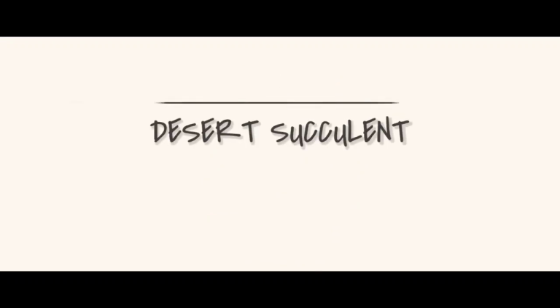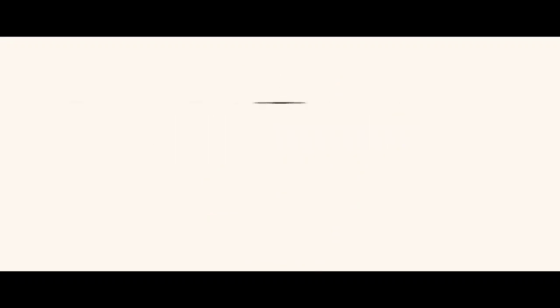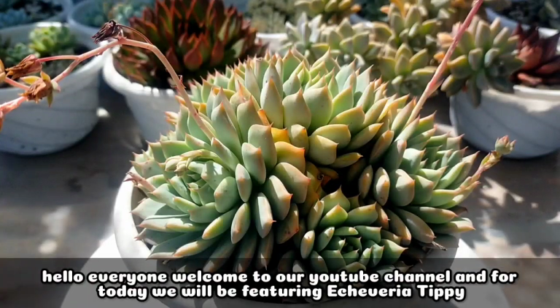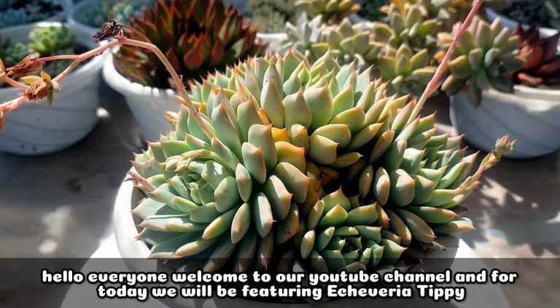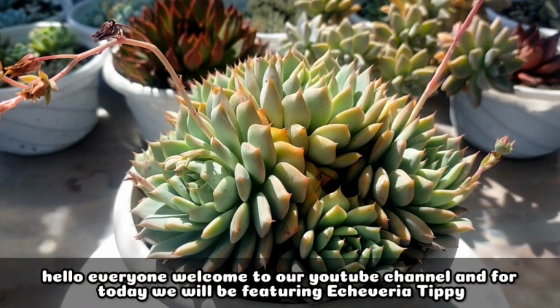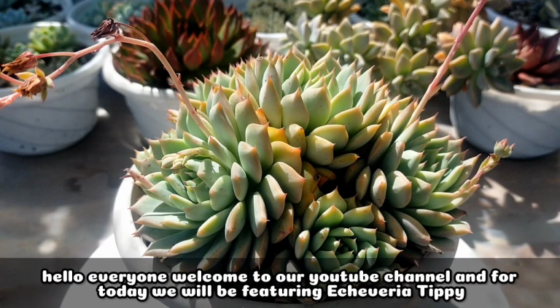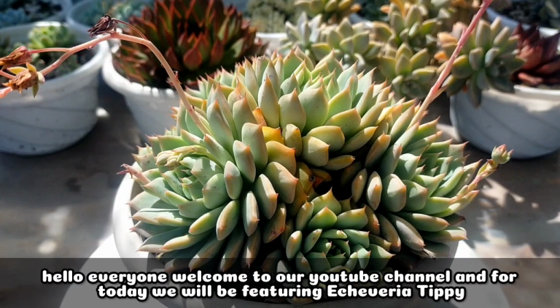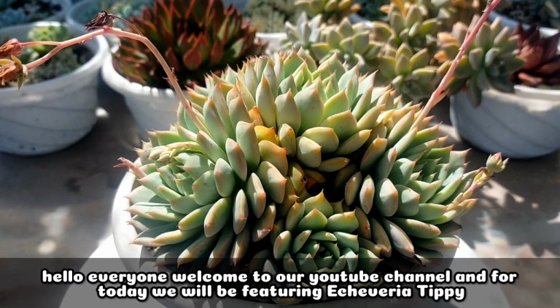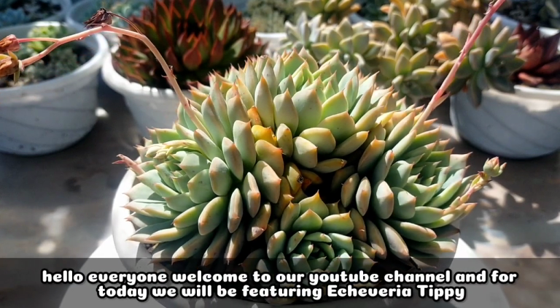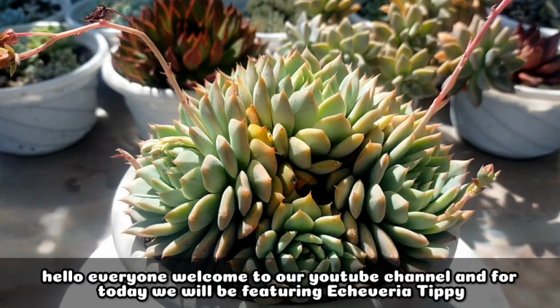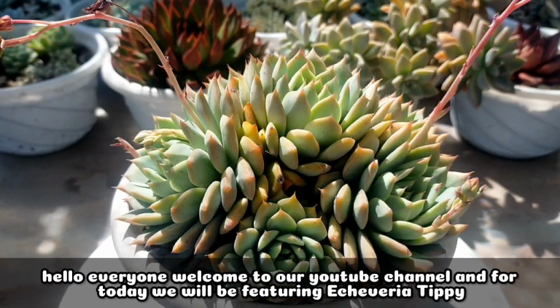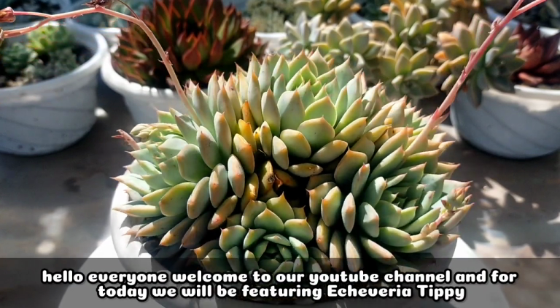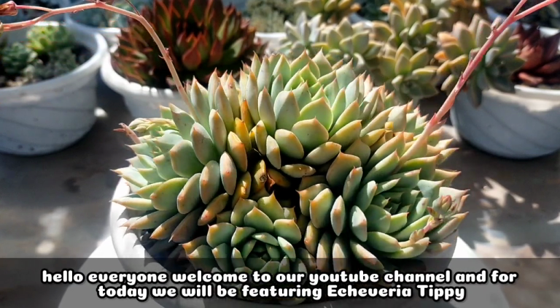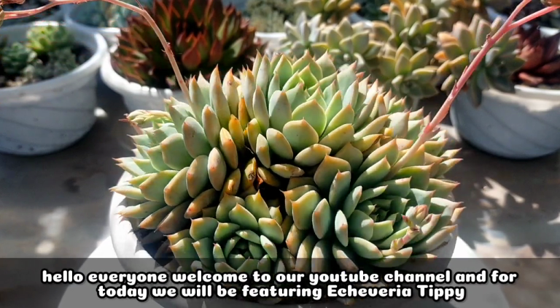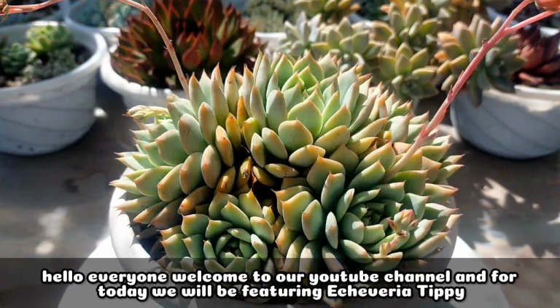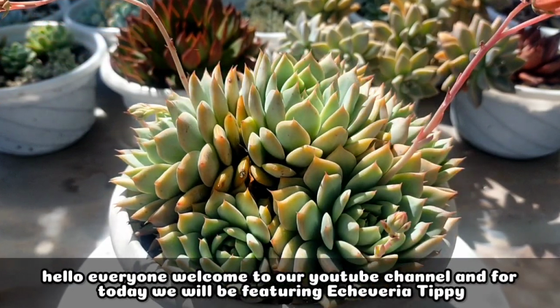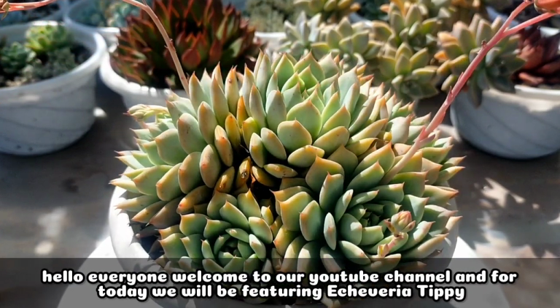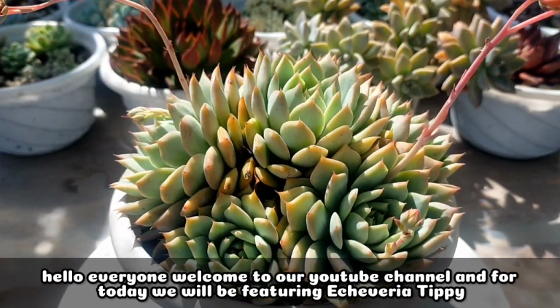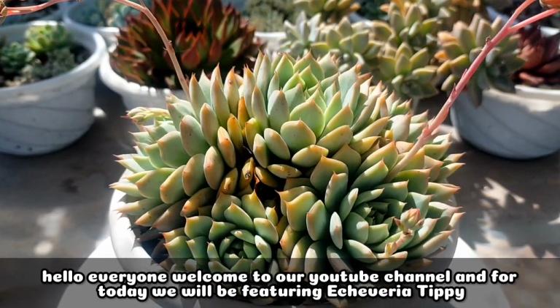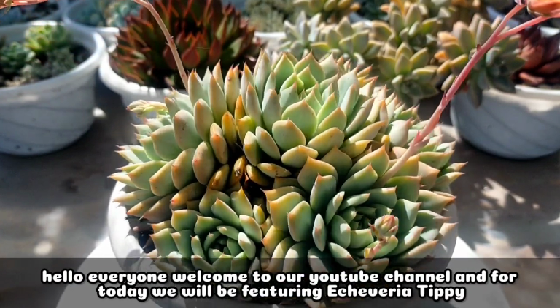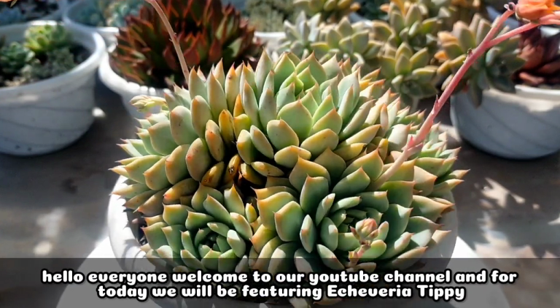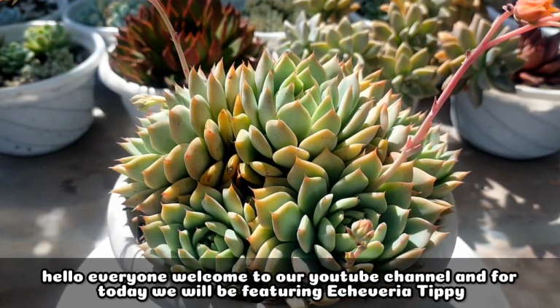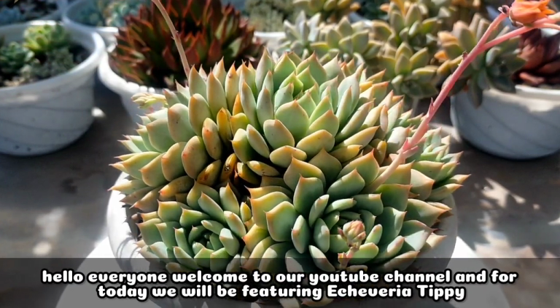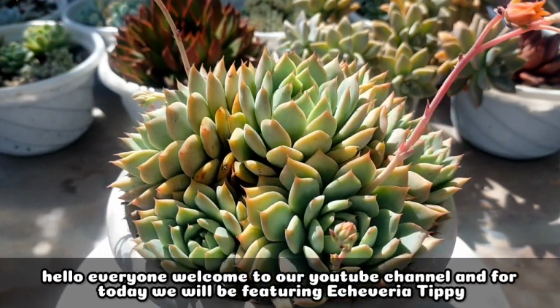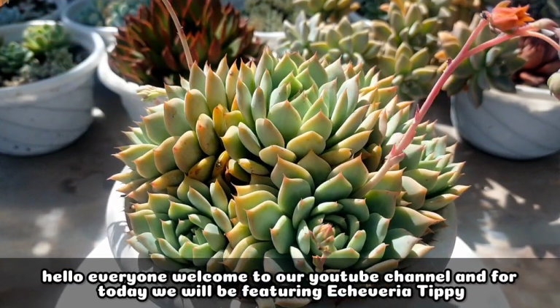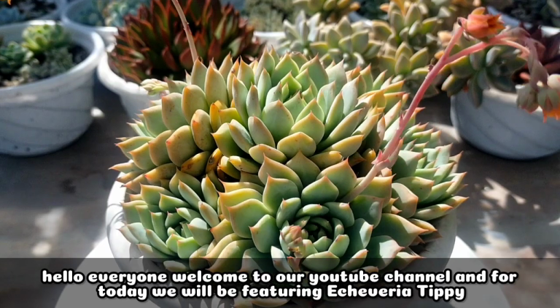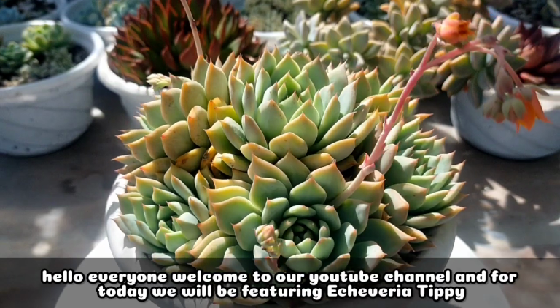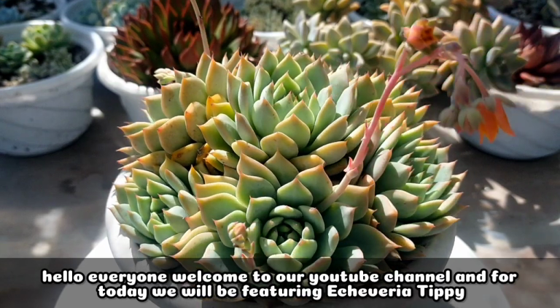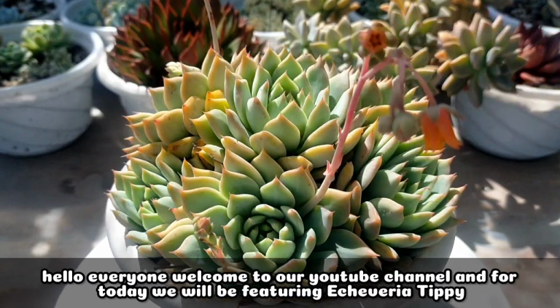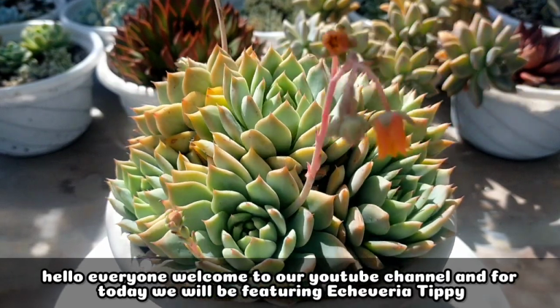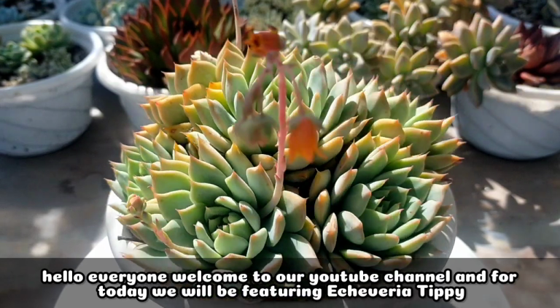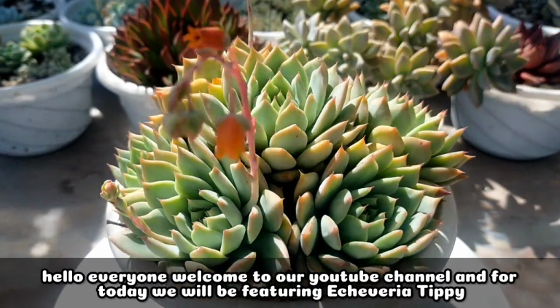Hello everyone, welcome to our YouTube channel. And for today, we will be featuring Echeveria tipi.